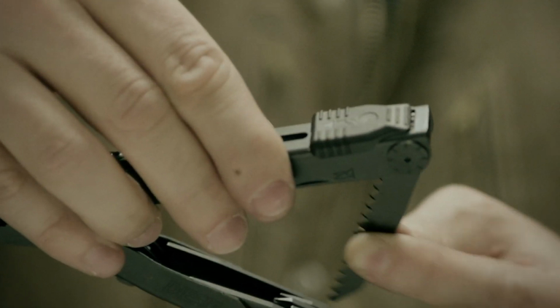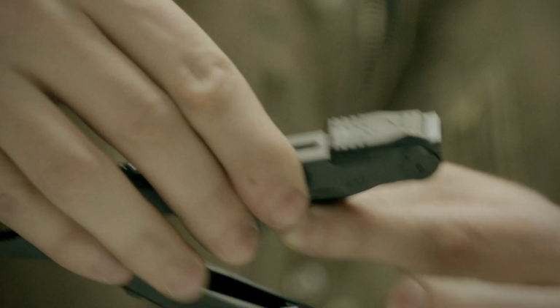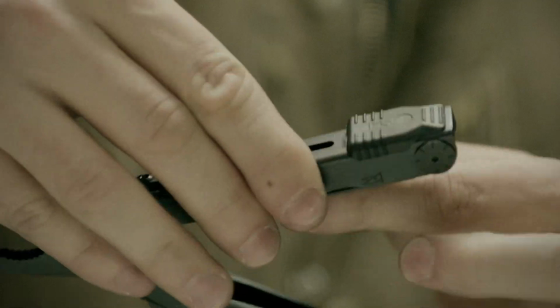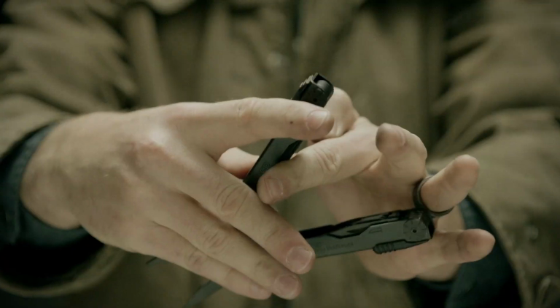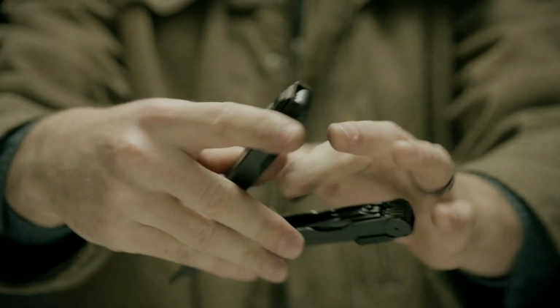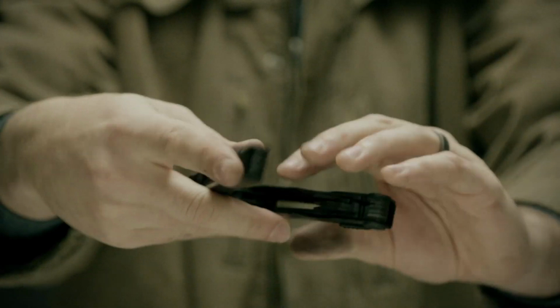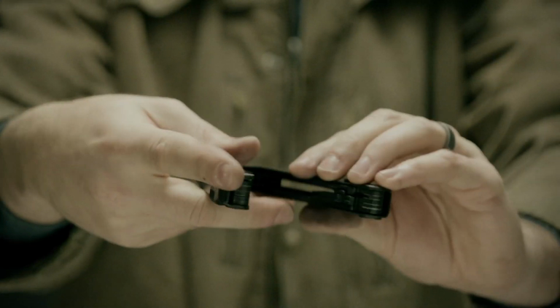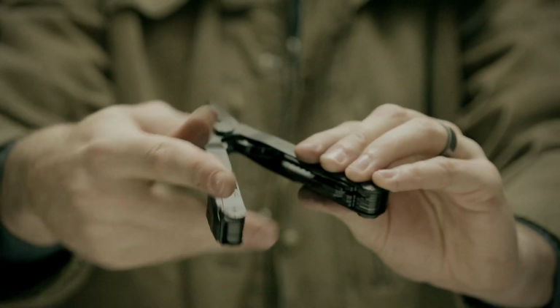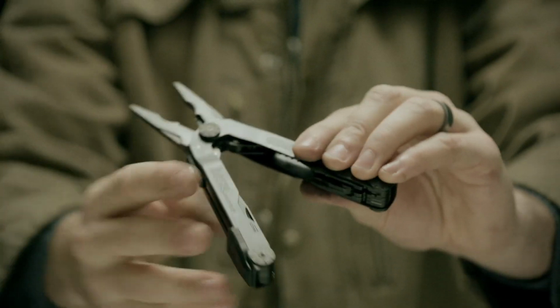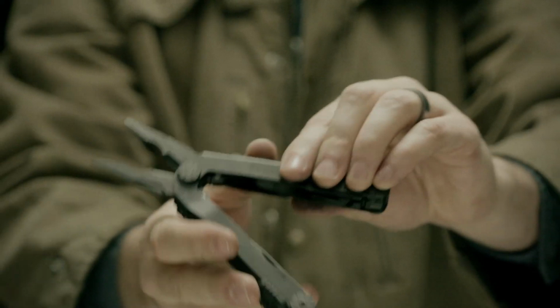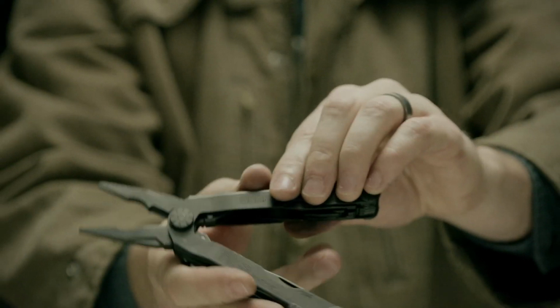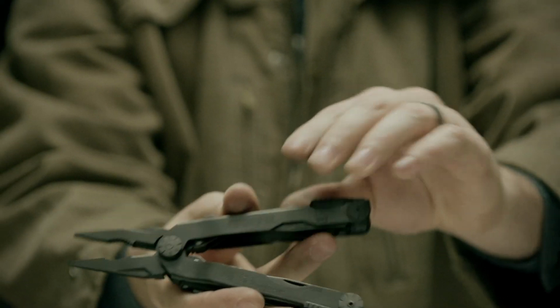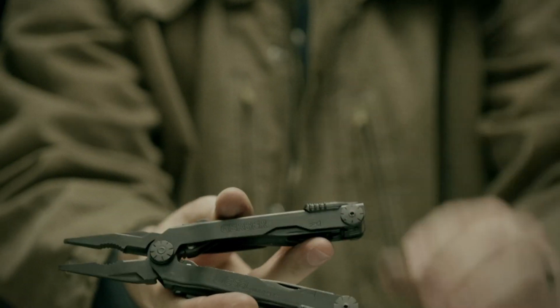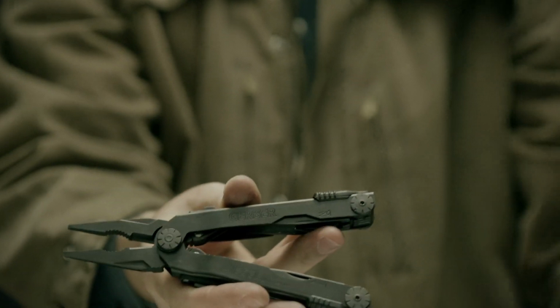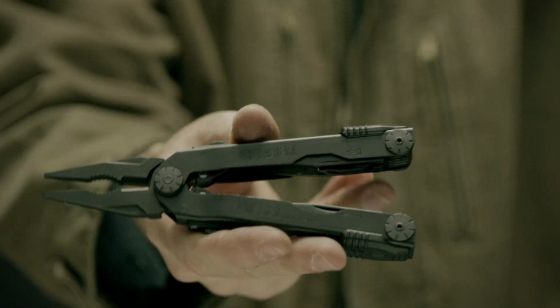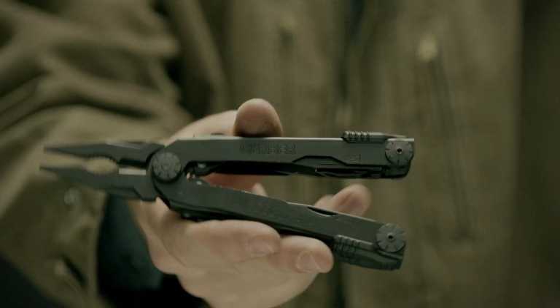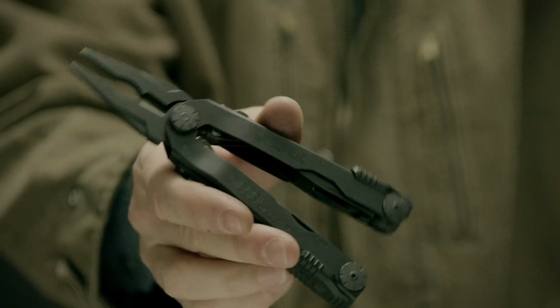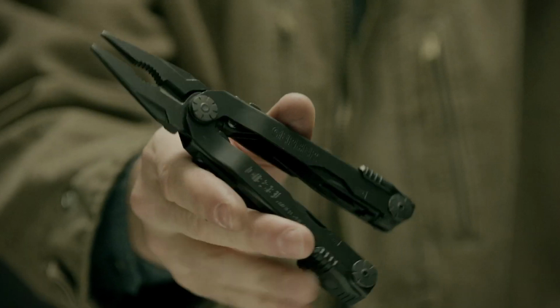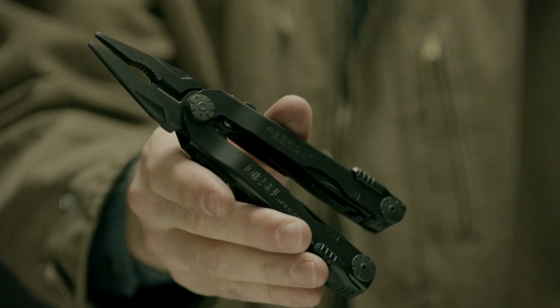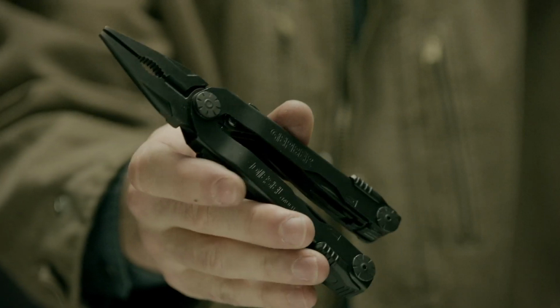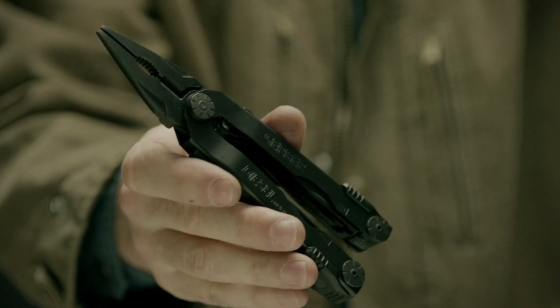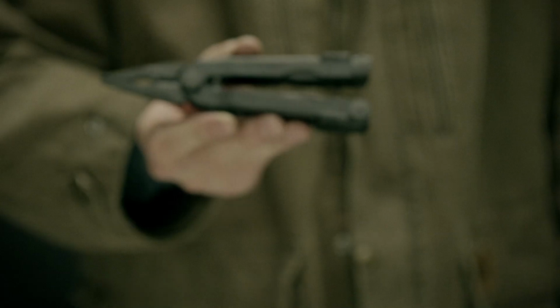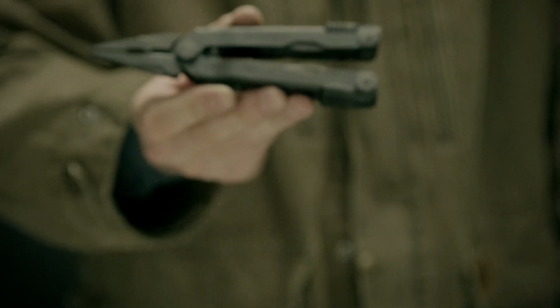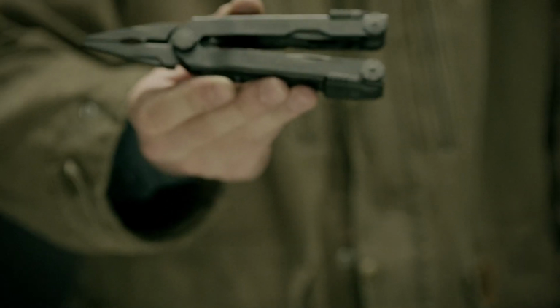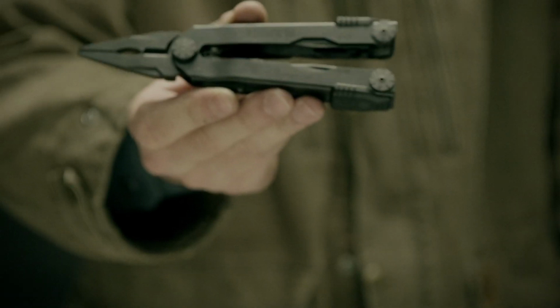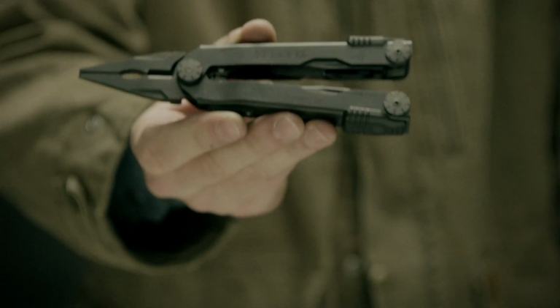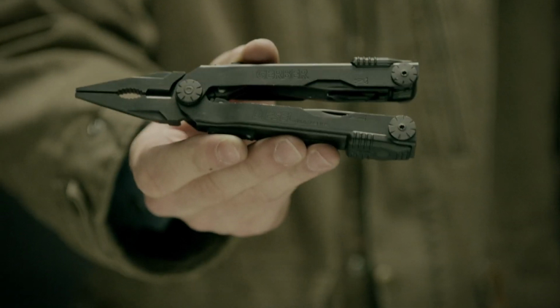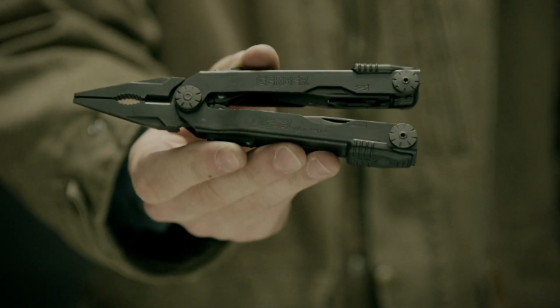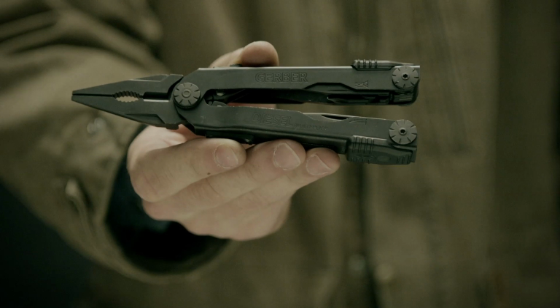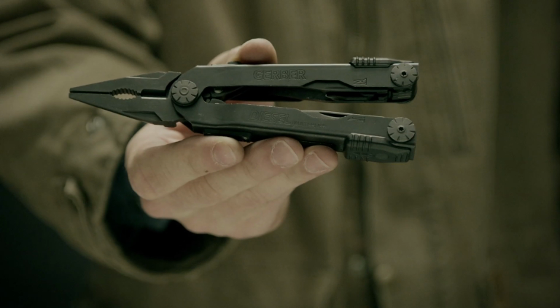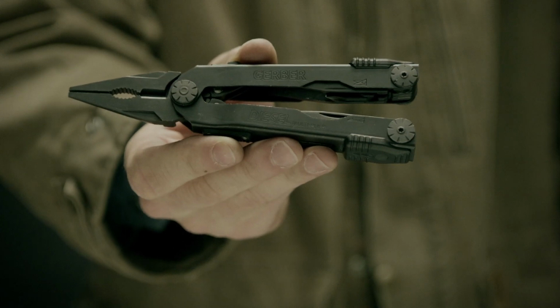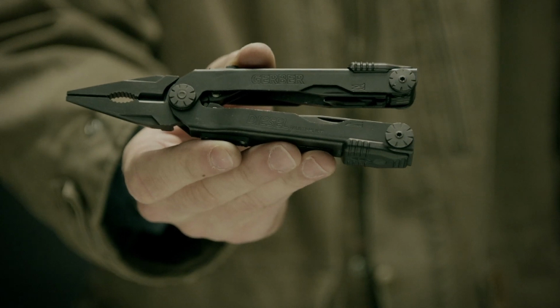This is the evolution of Gerber's iconic military-issue multi-tools. Built in Portland, Oregon, this is the Diesel.